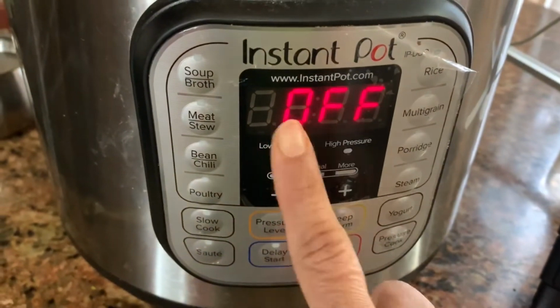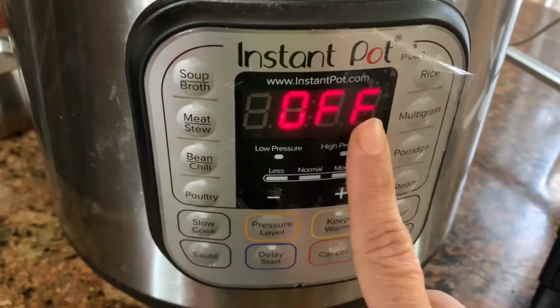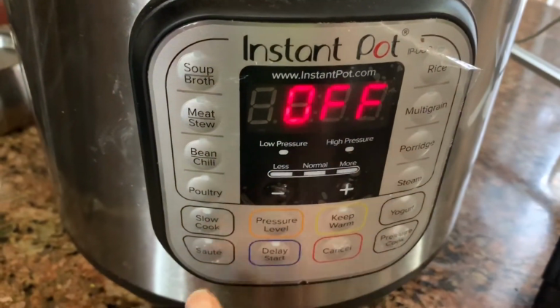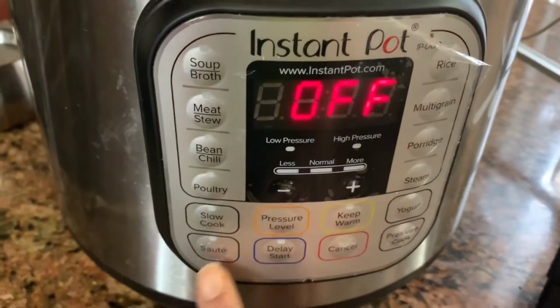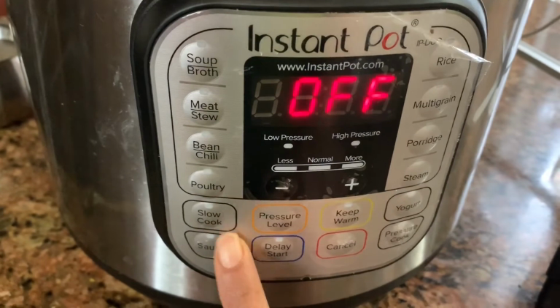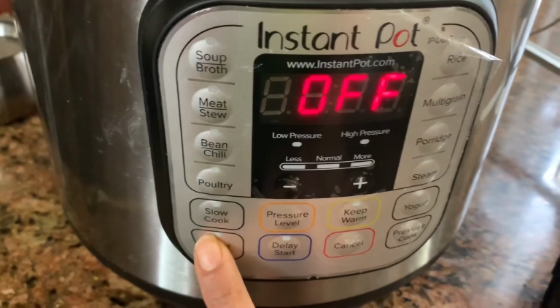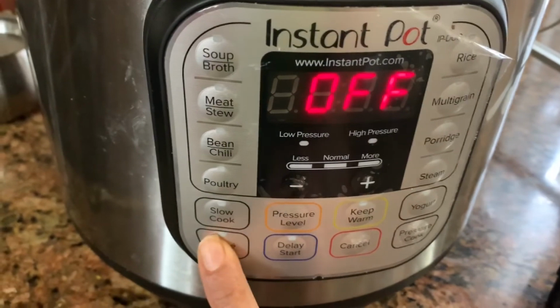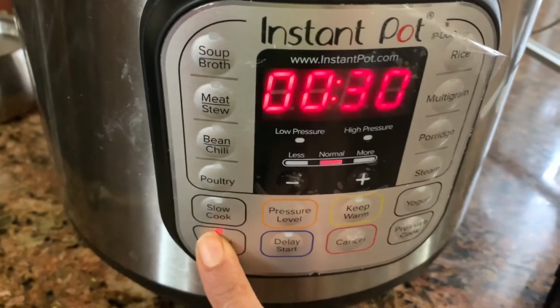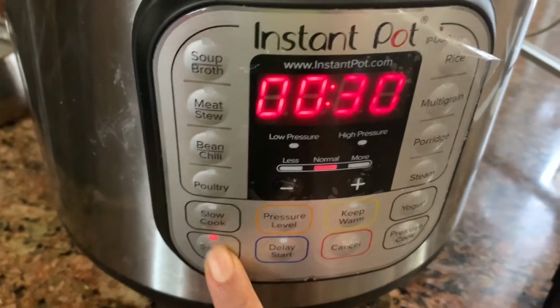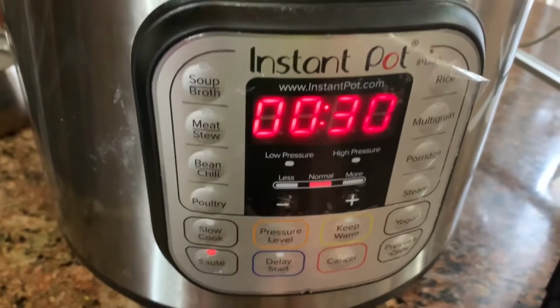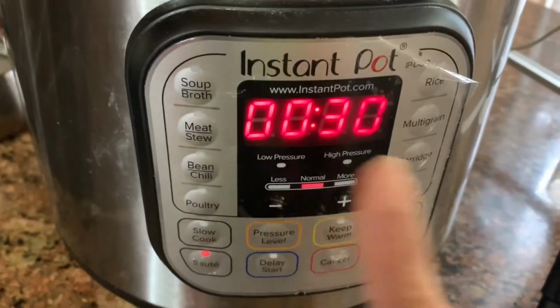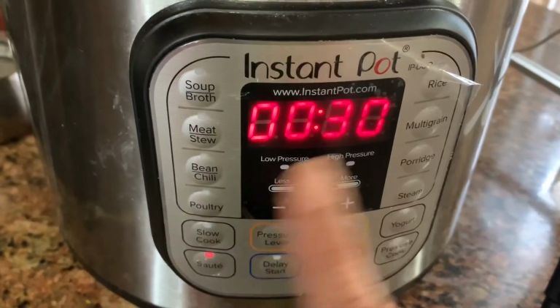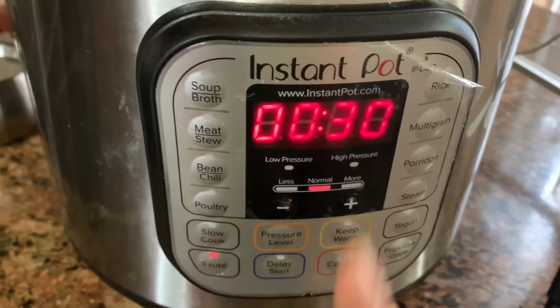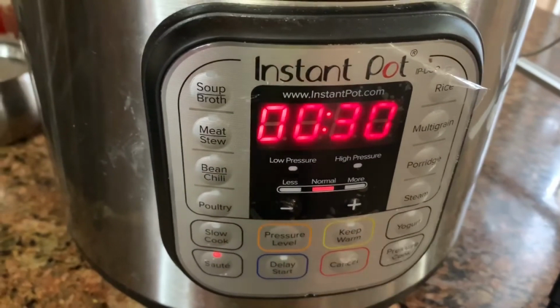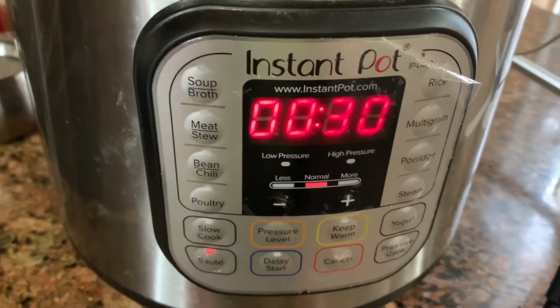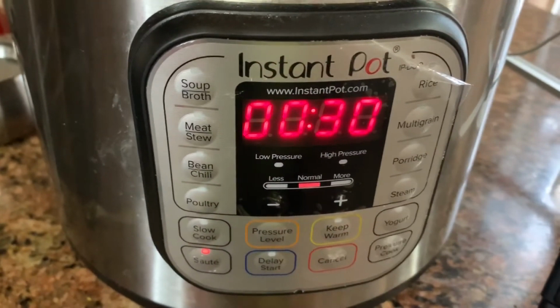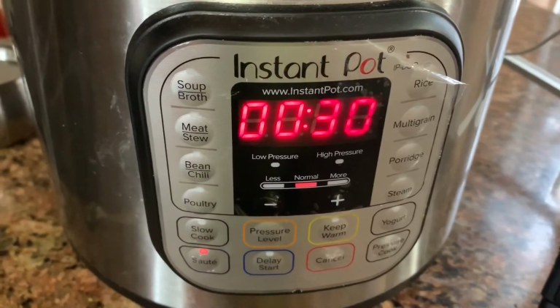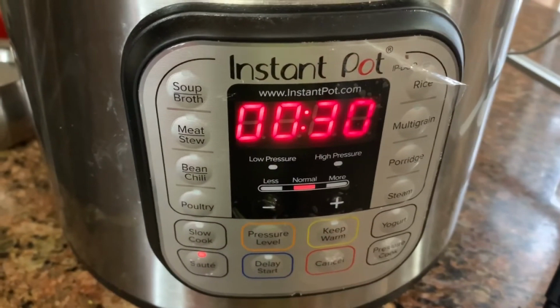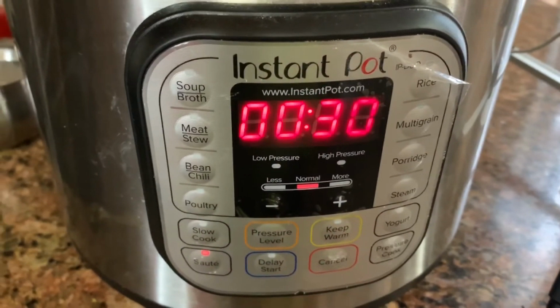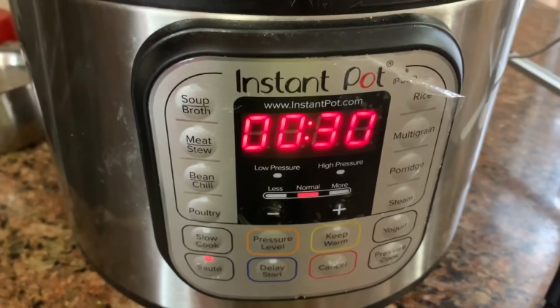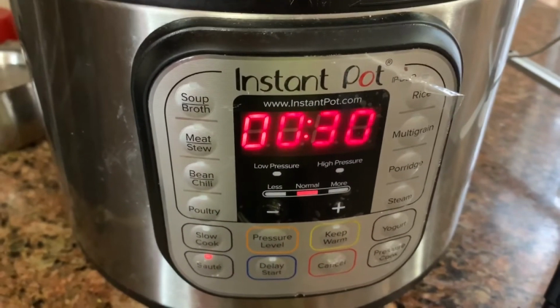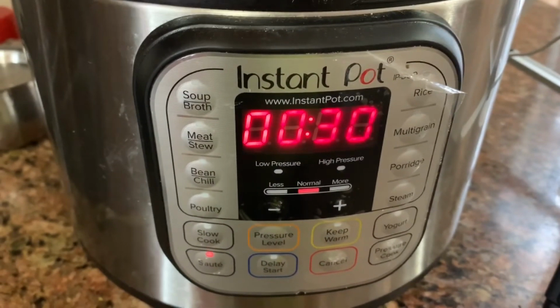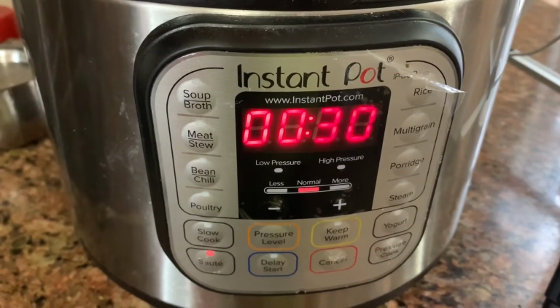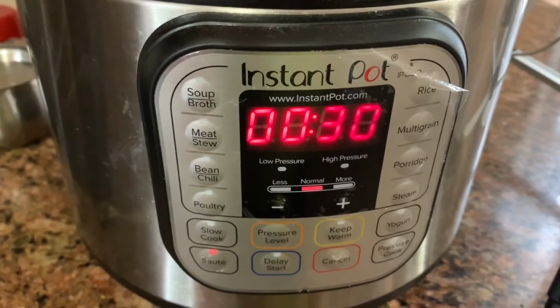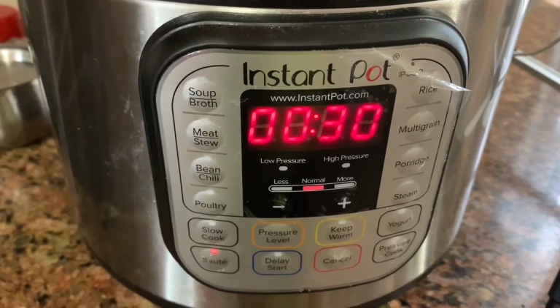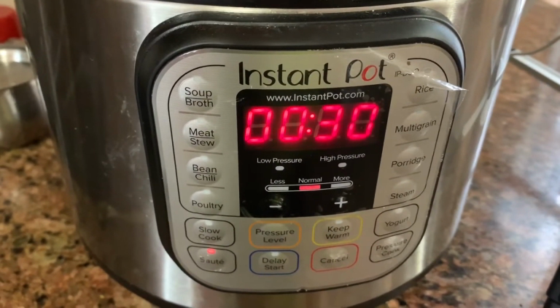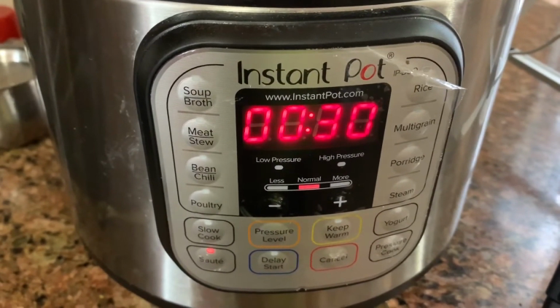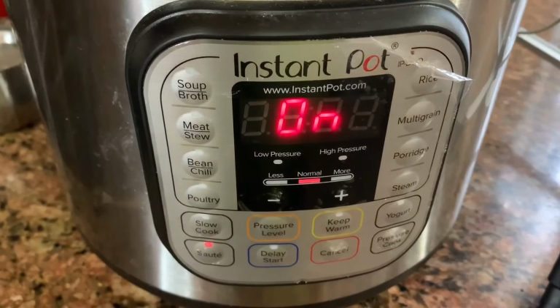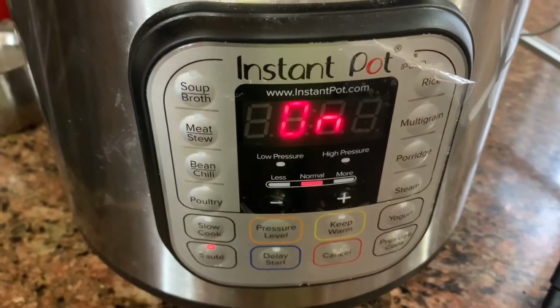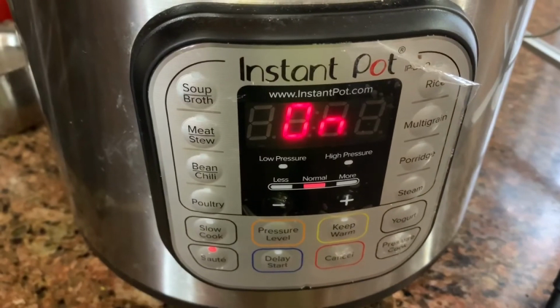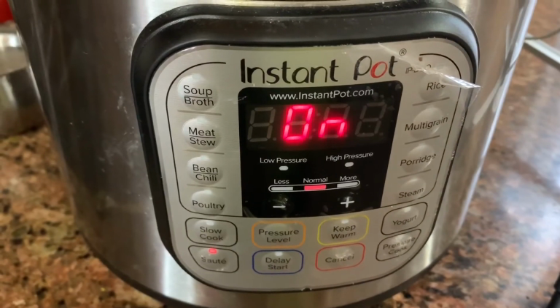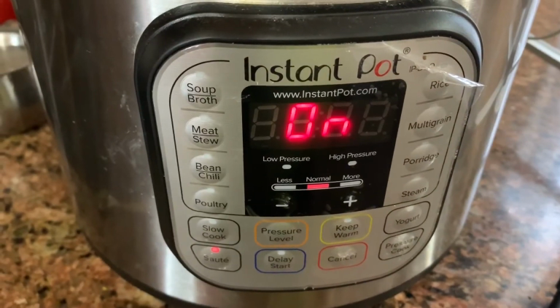Friends, I'm going to plug in the instant pot. I'm going to press the sauté button. This is the display.